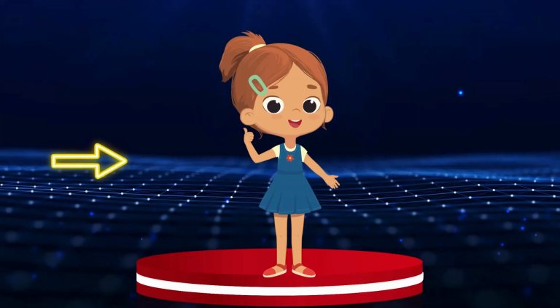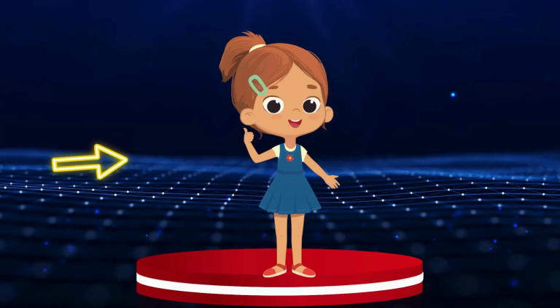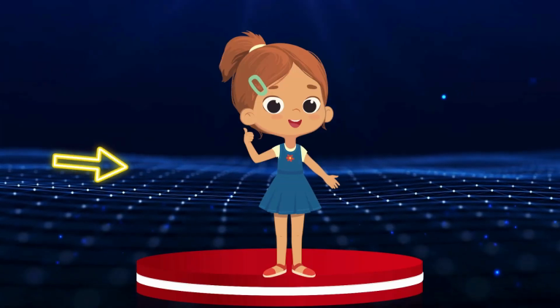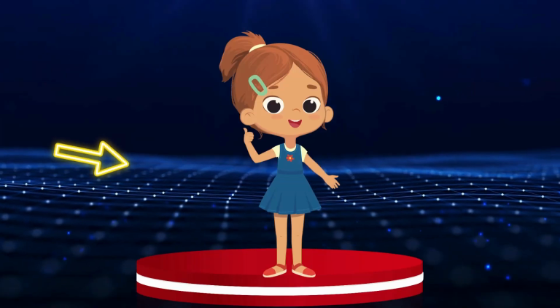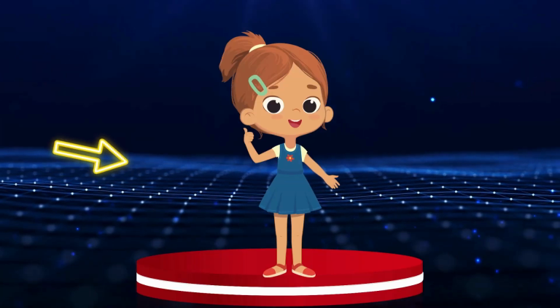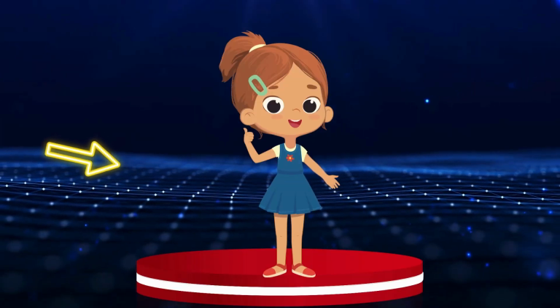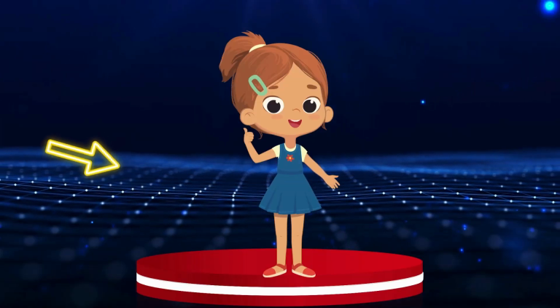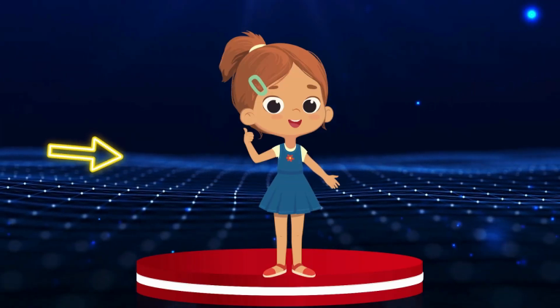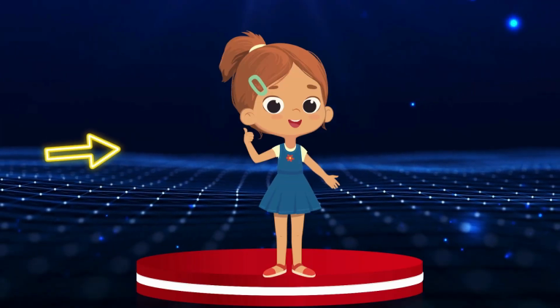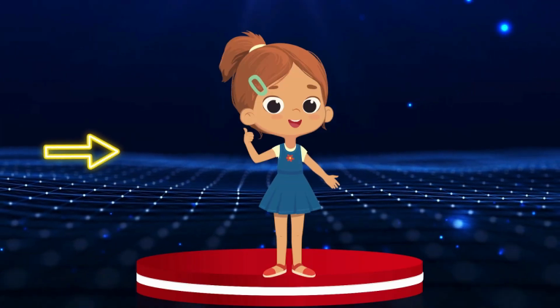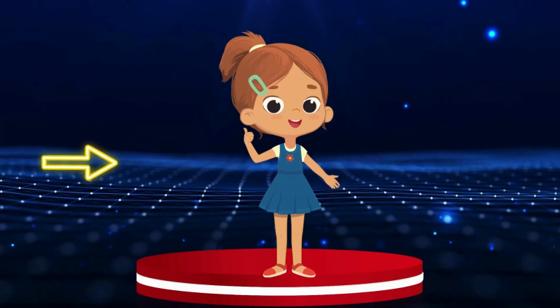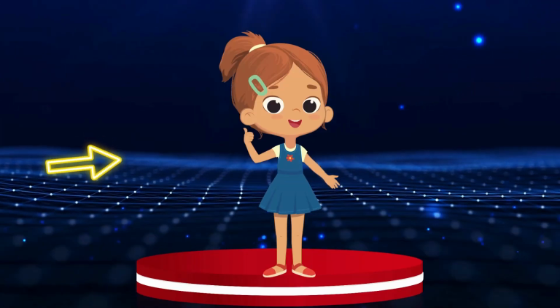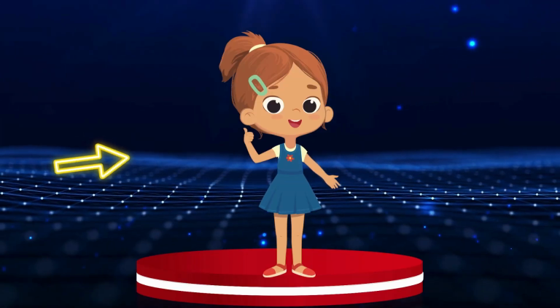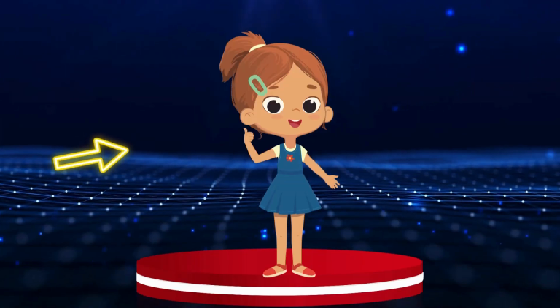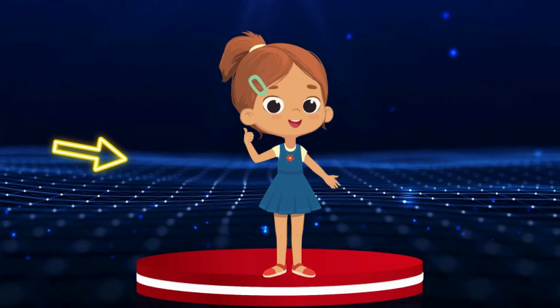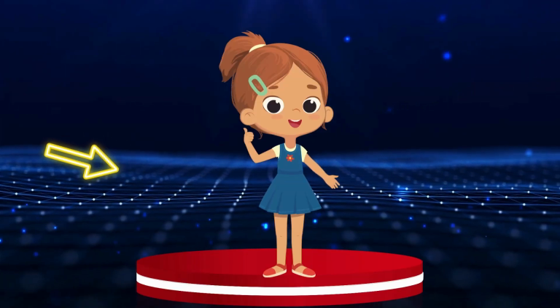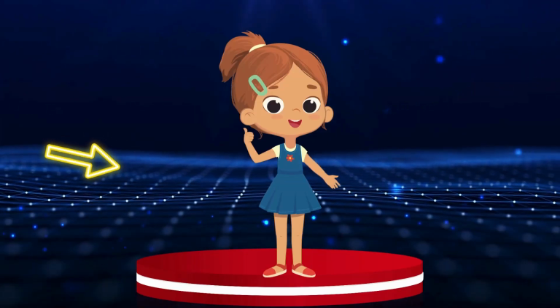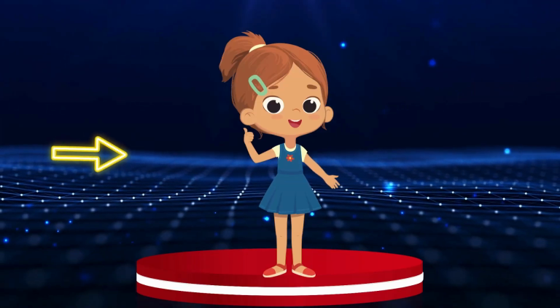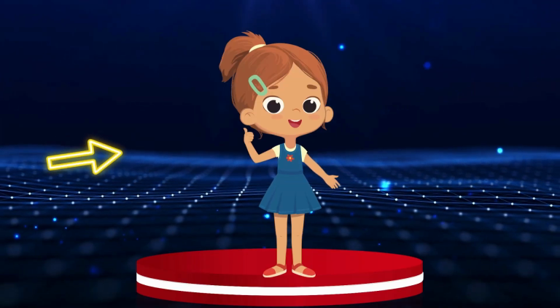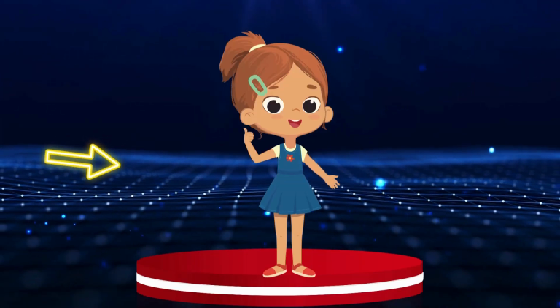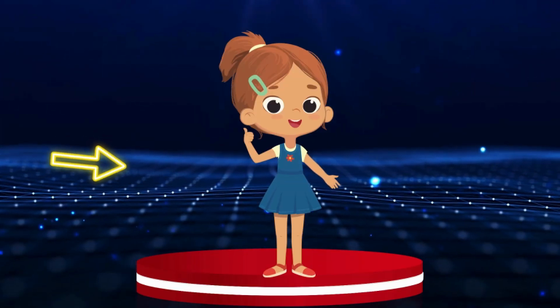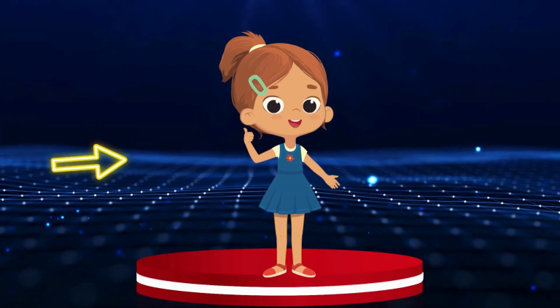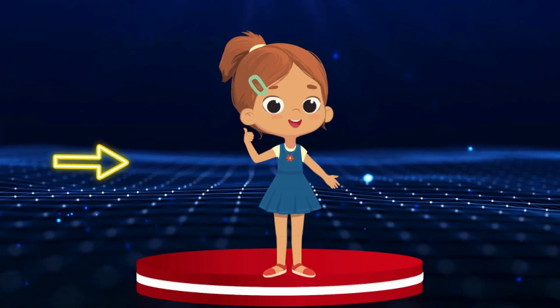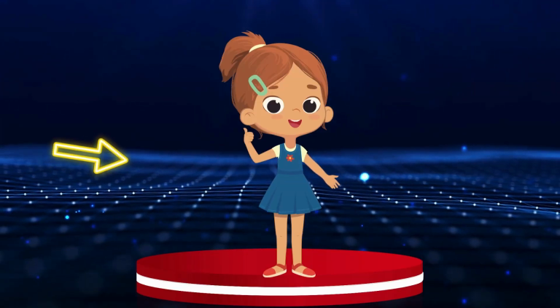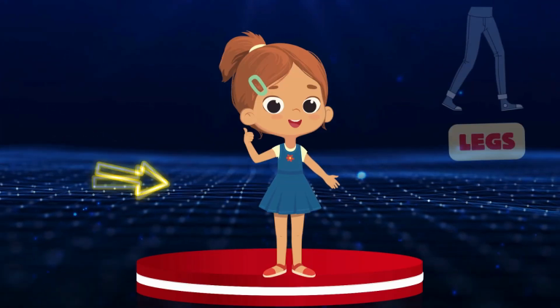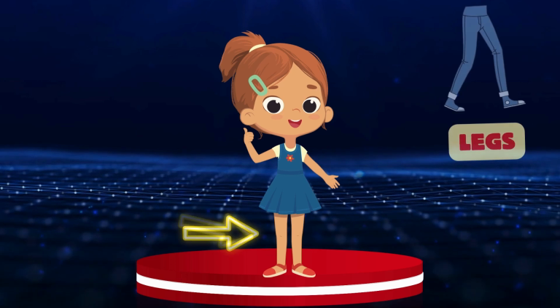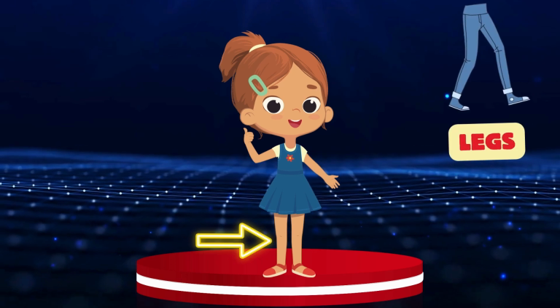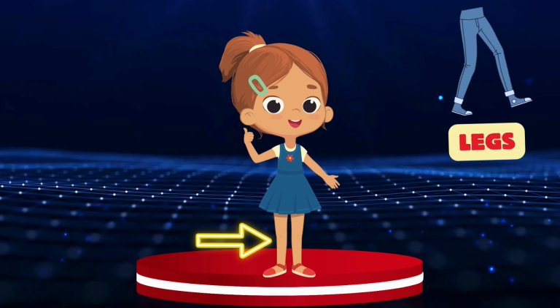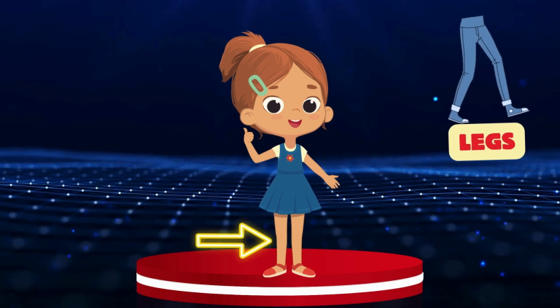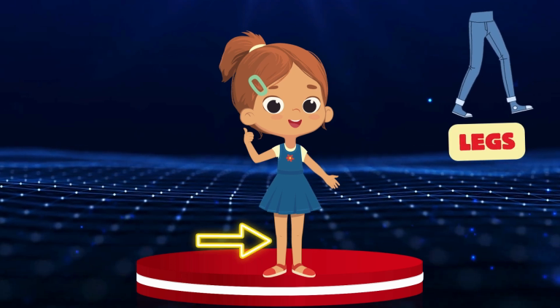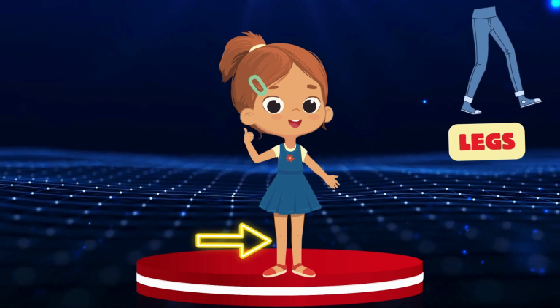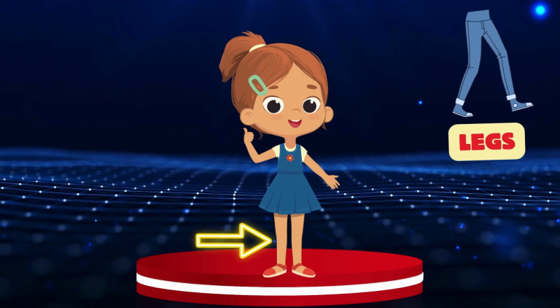Legs. Where are the legs? Can you show them with this arrow? Legs.